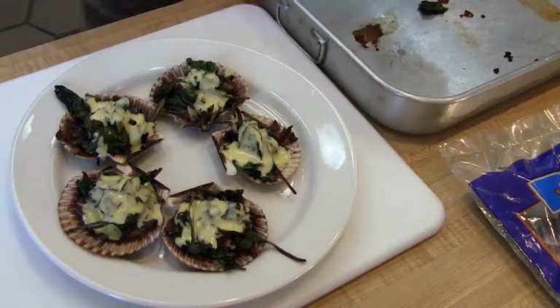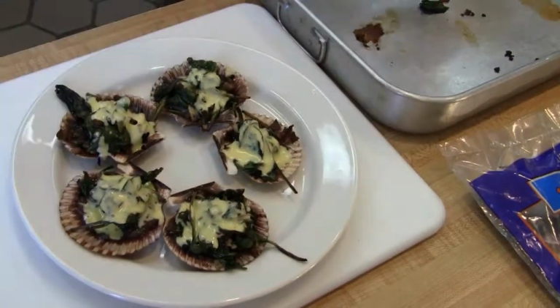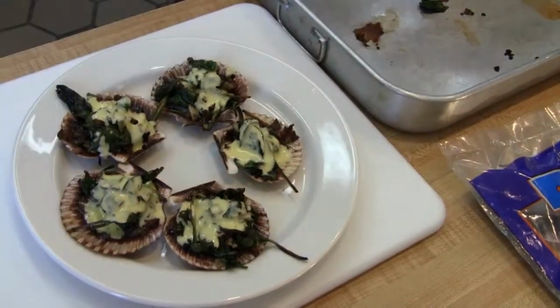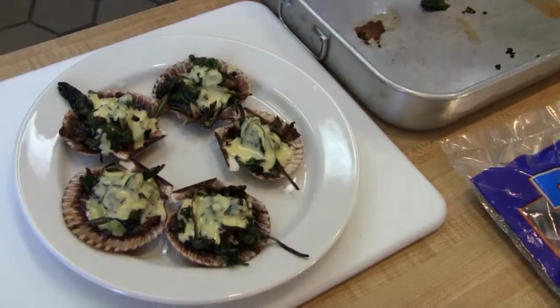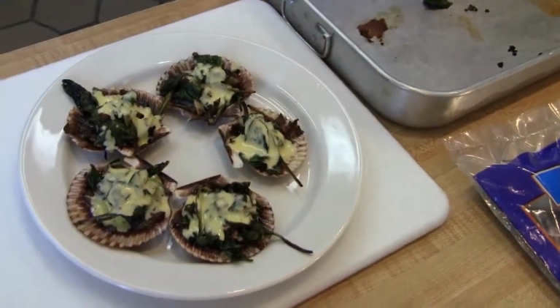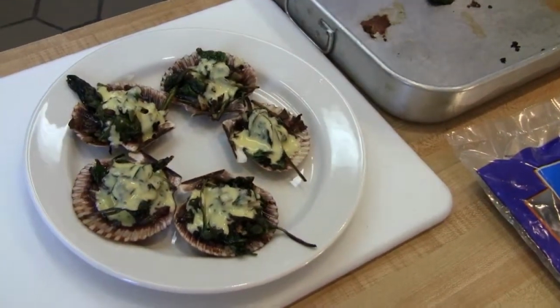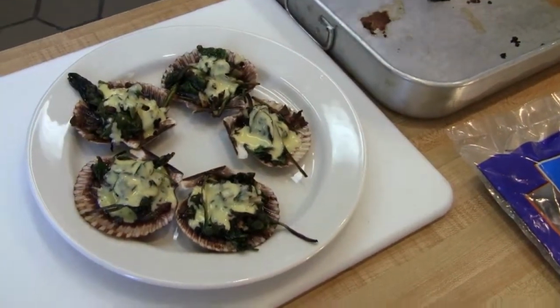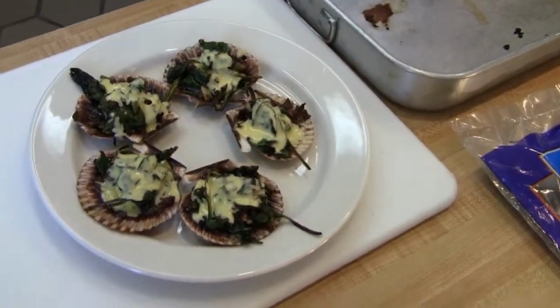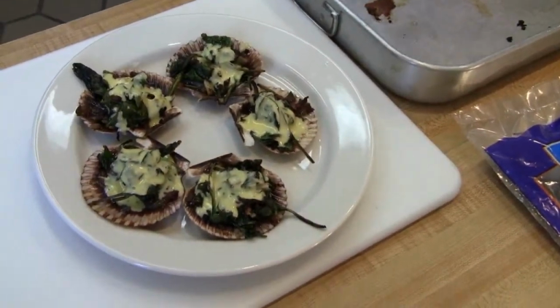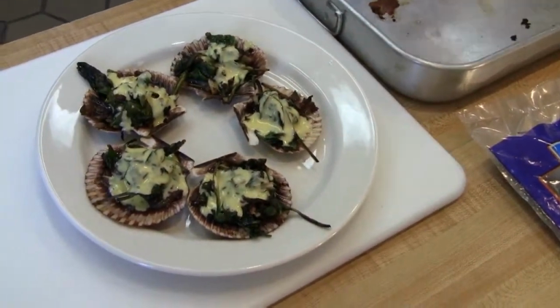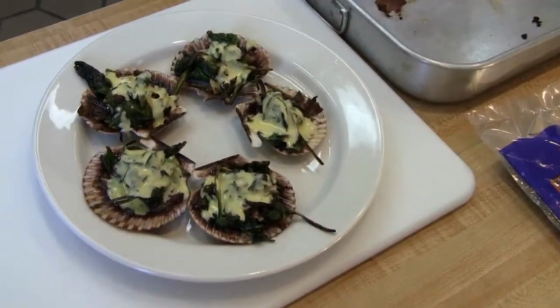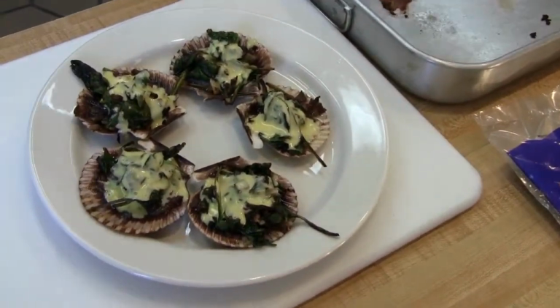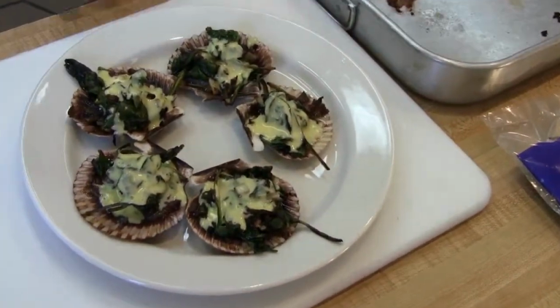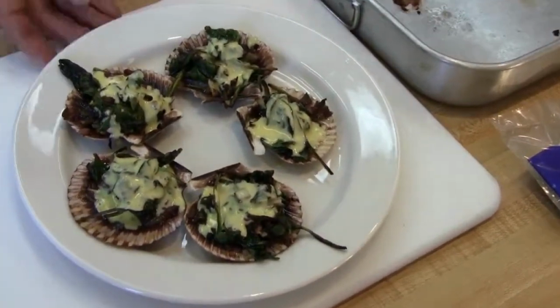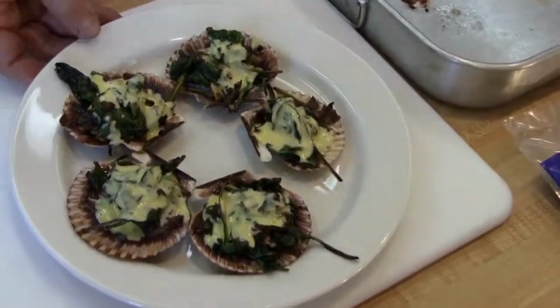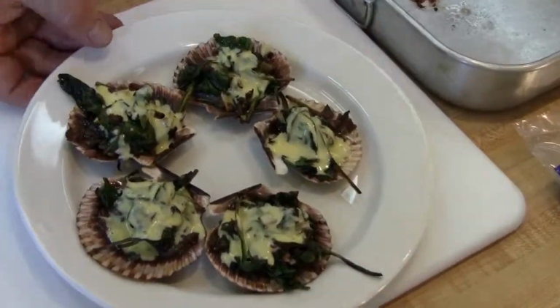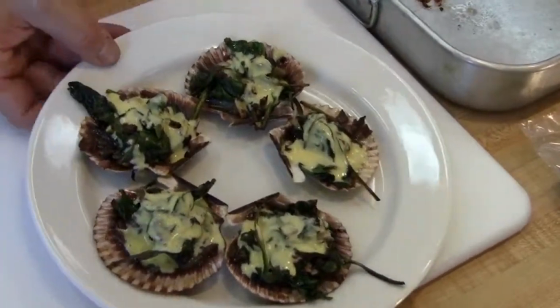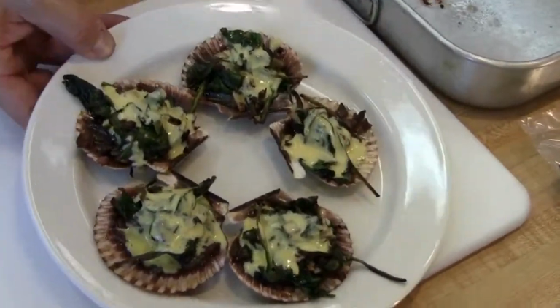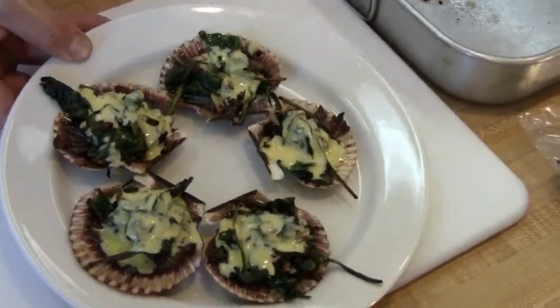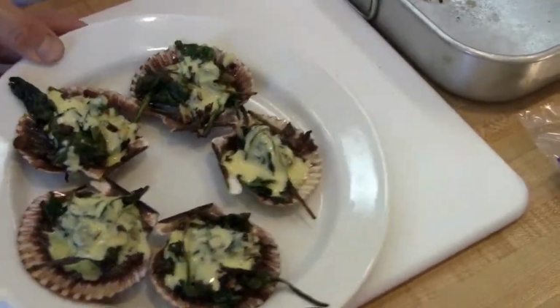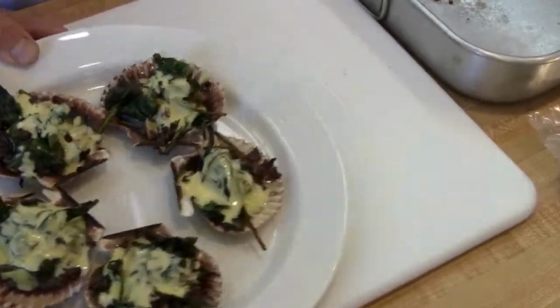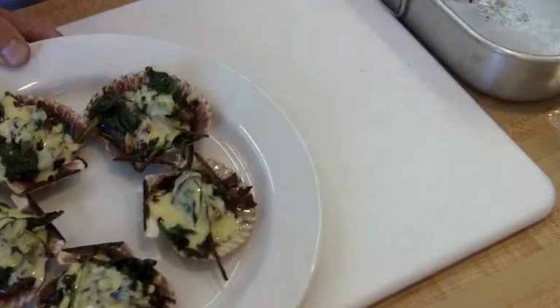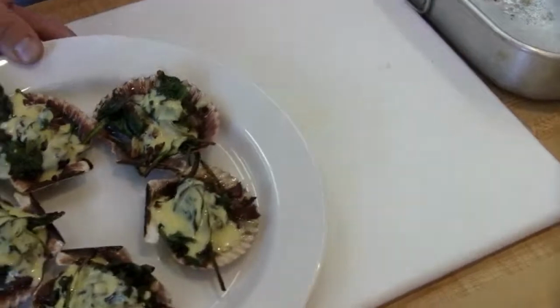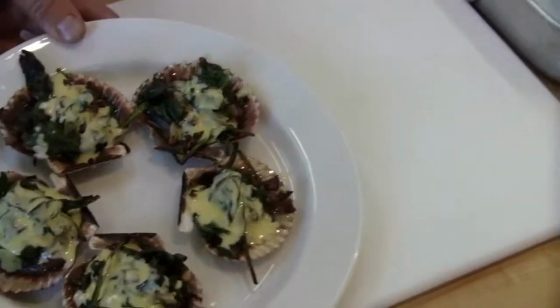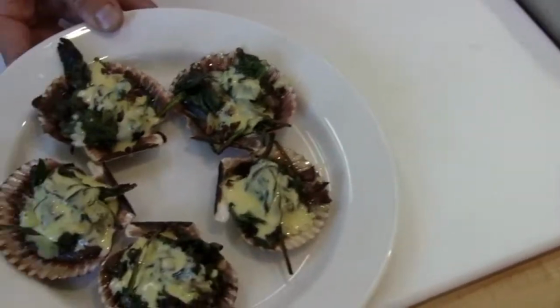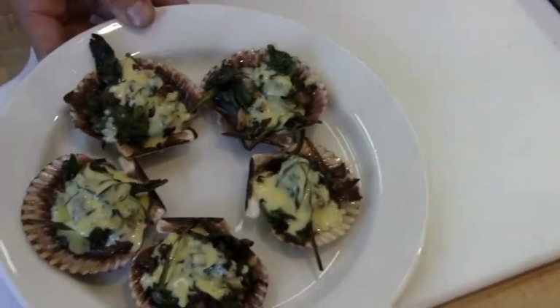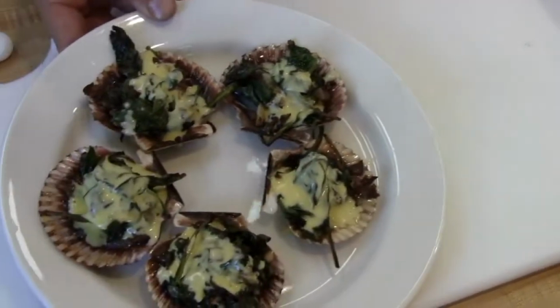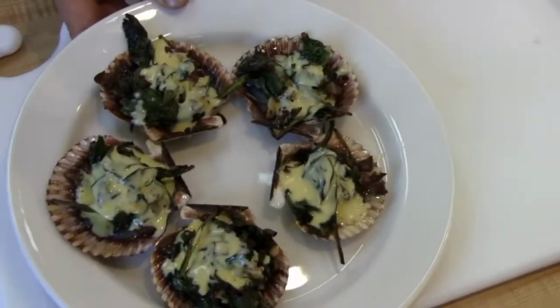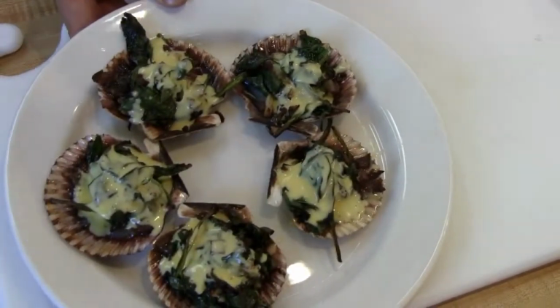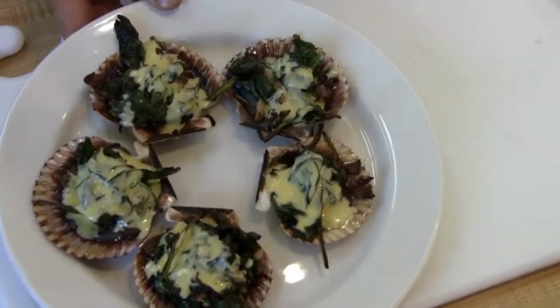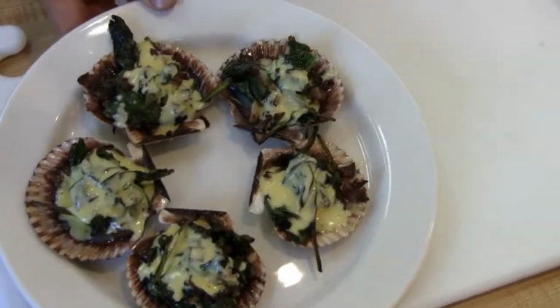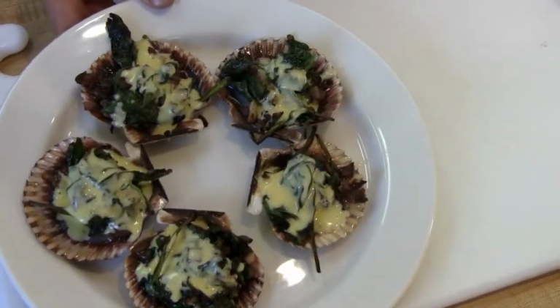And there we have it — scallop on the half shell, Rockefeller style. Enjoy.